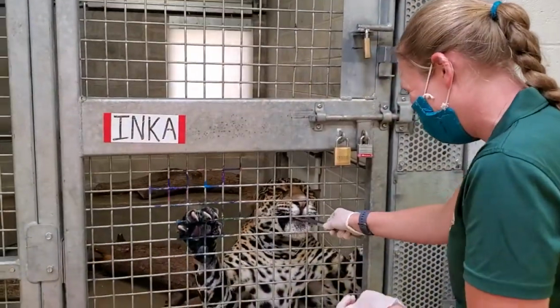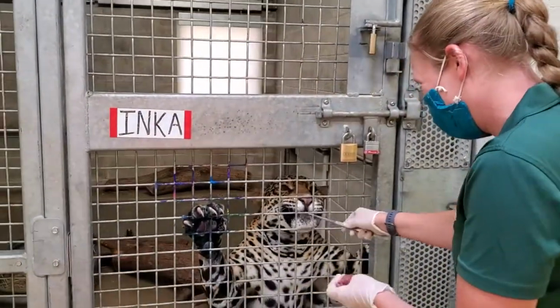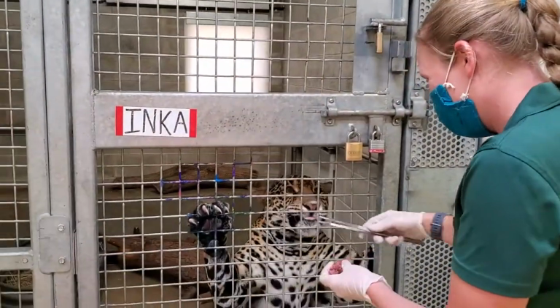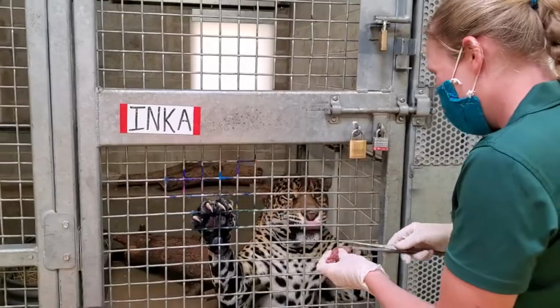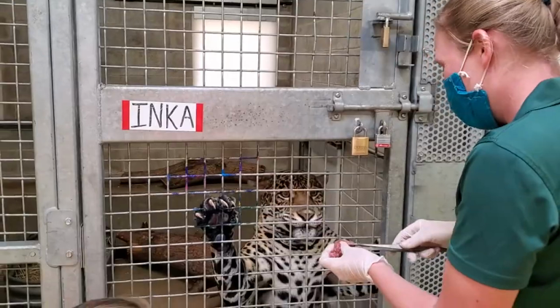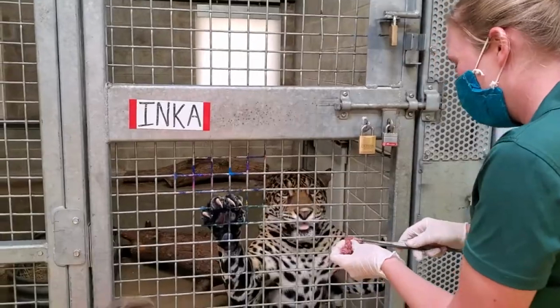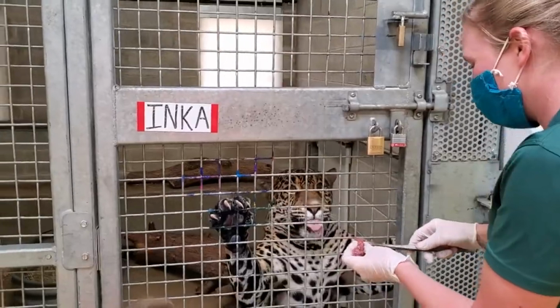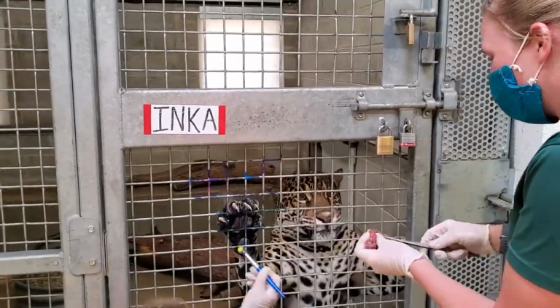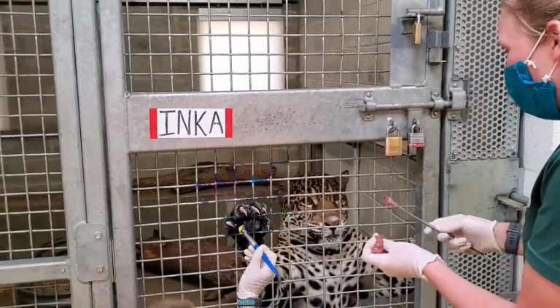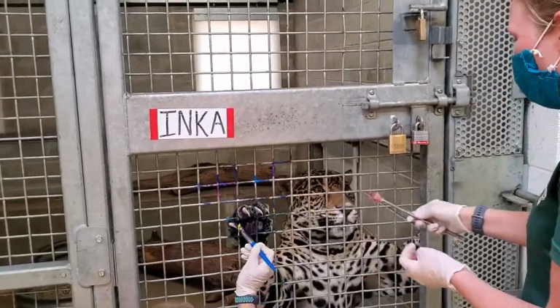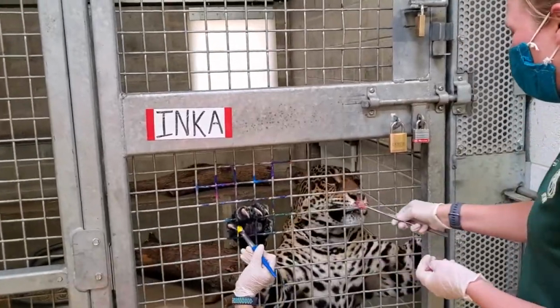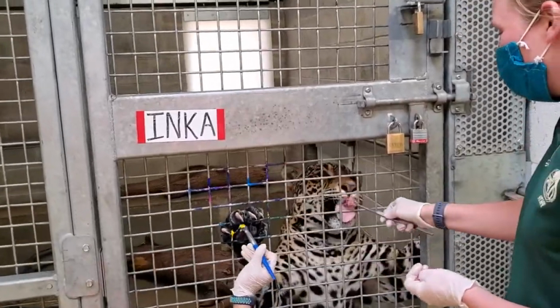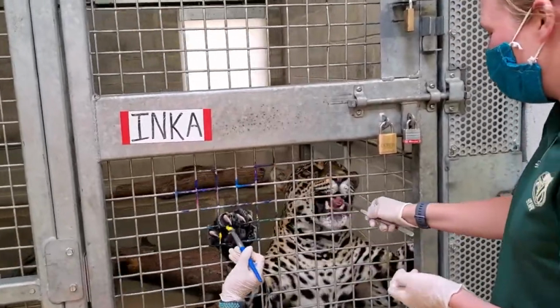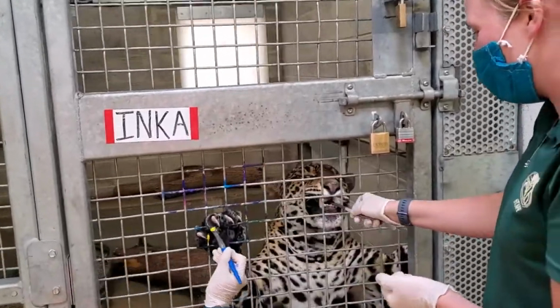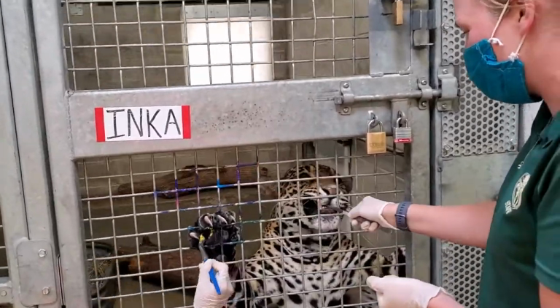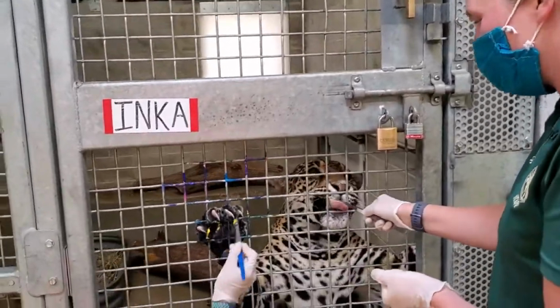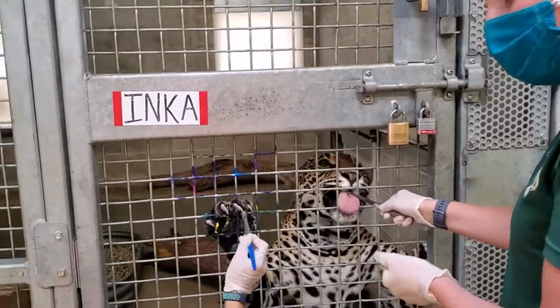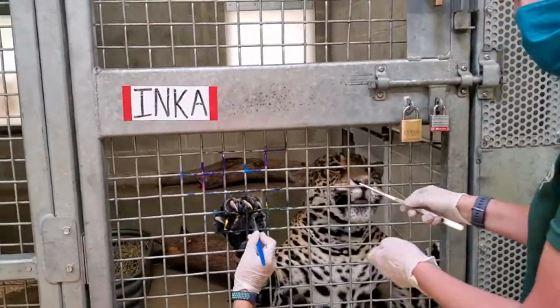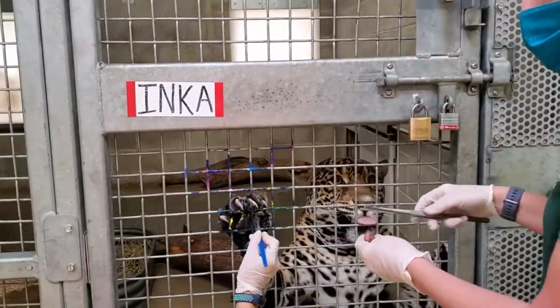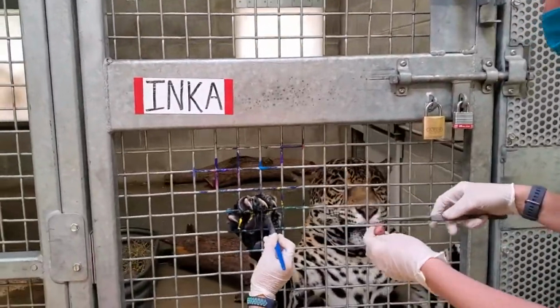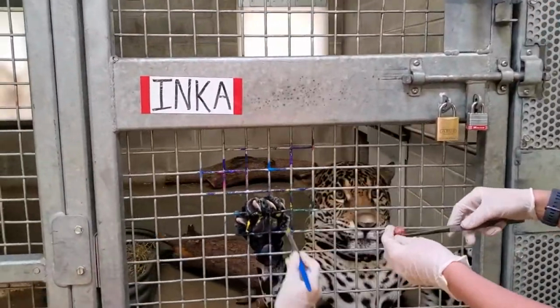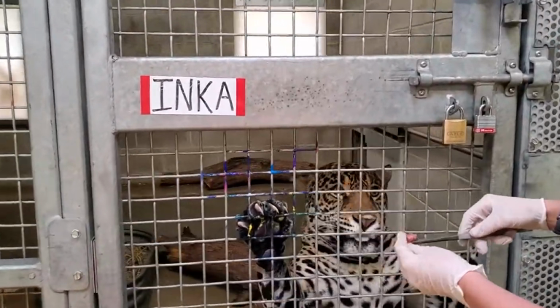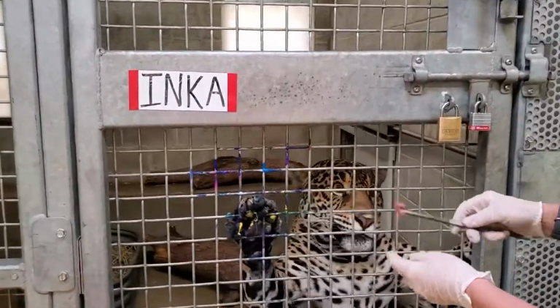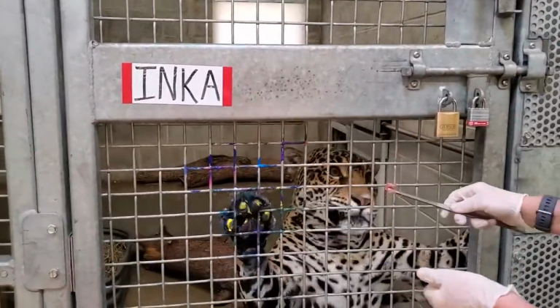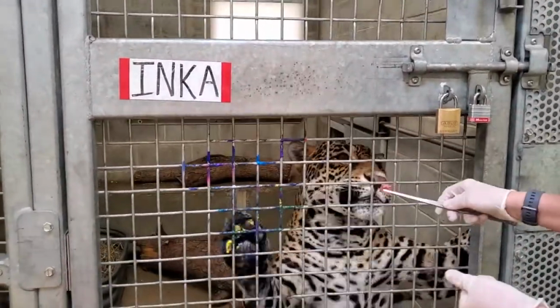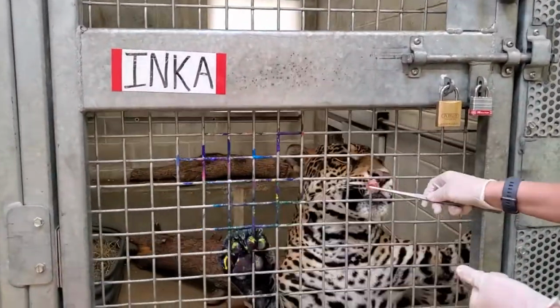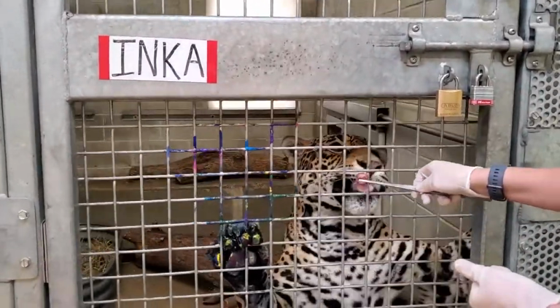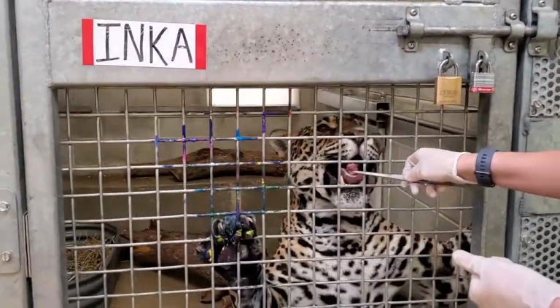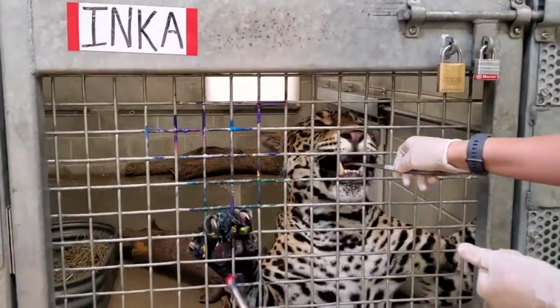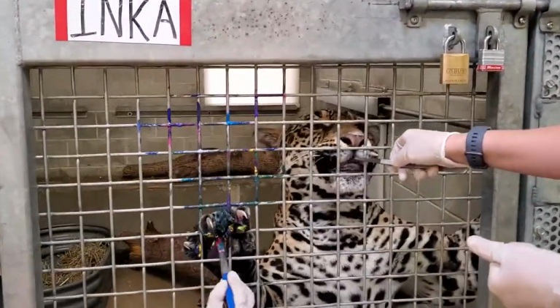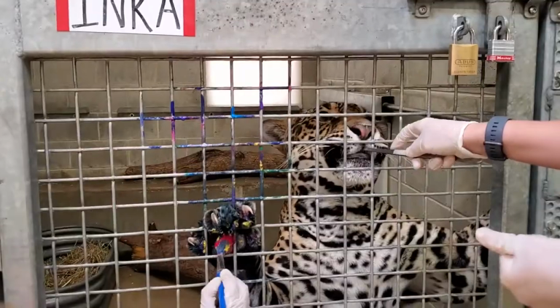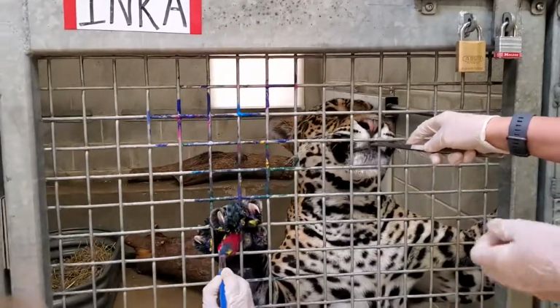Mel is doing a wonderful job operating the camera right now. She is also one of our jaguar trainers.